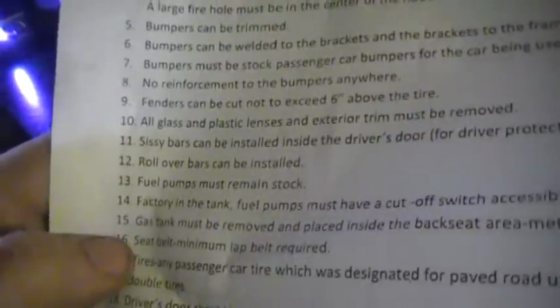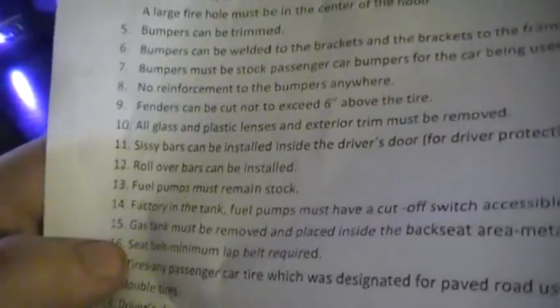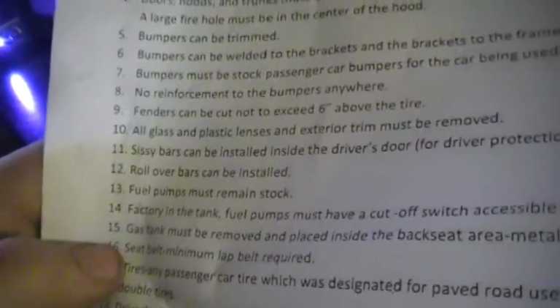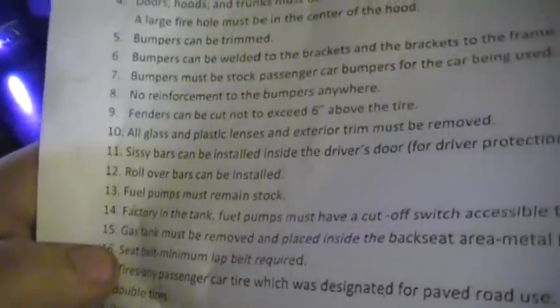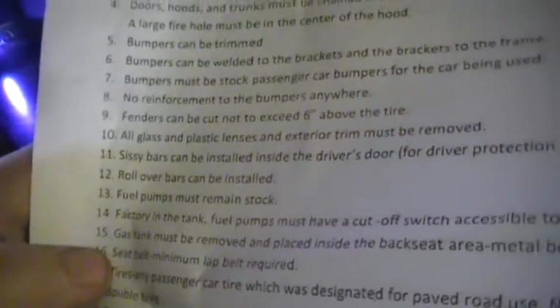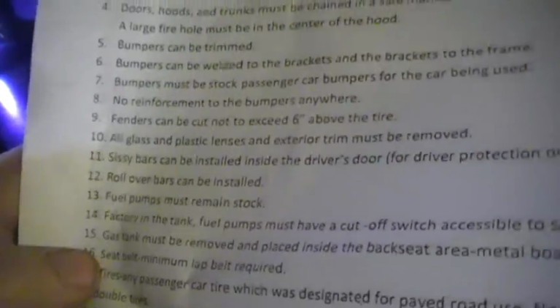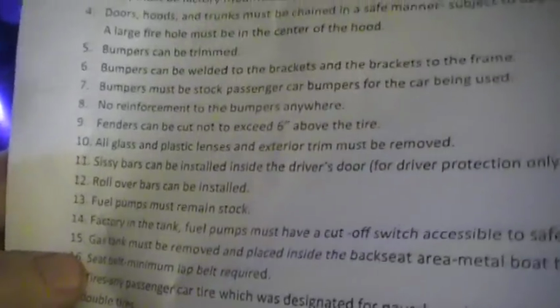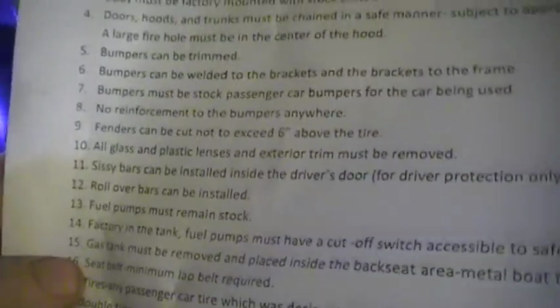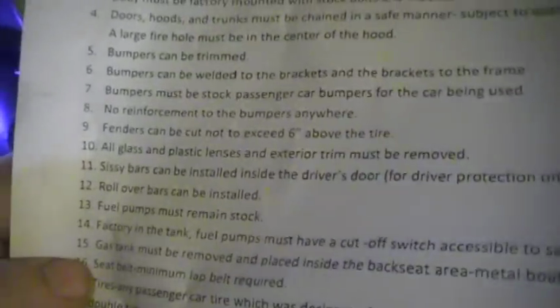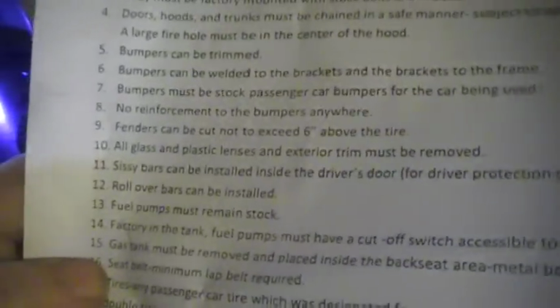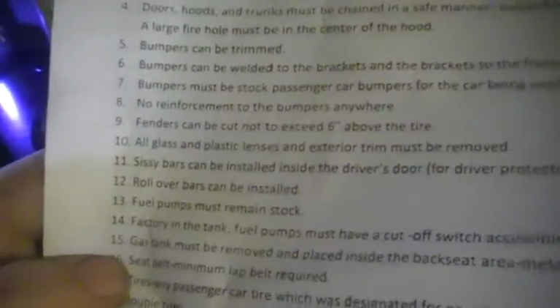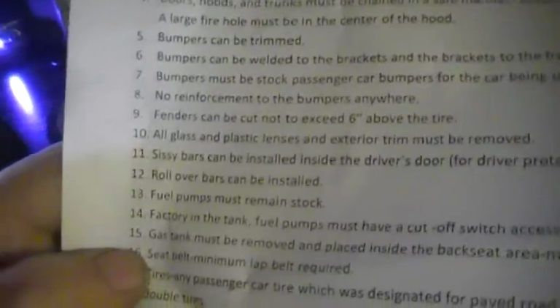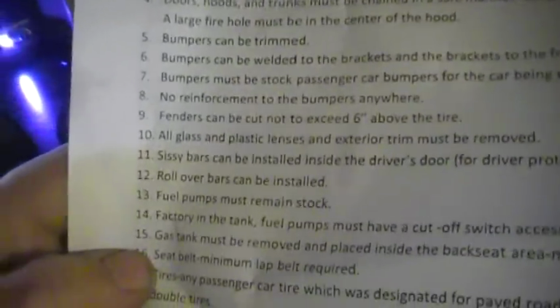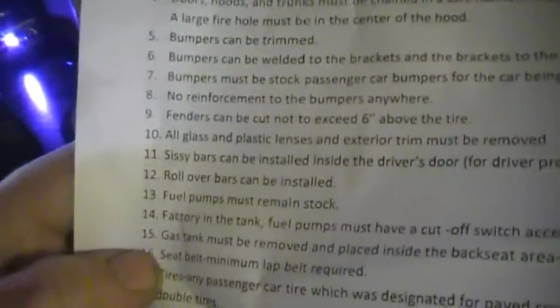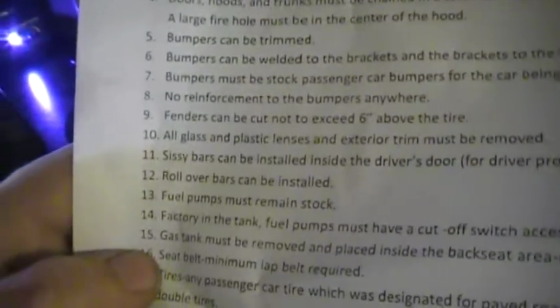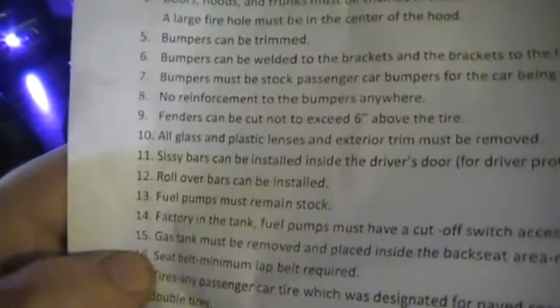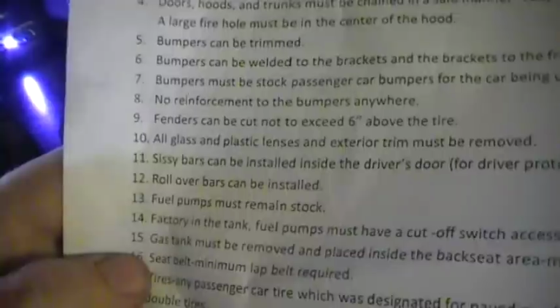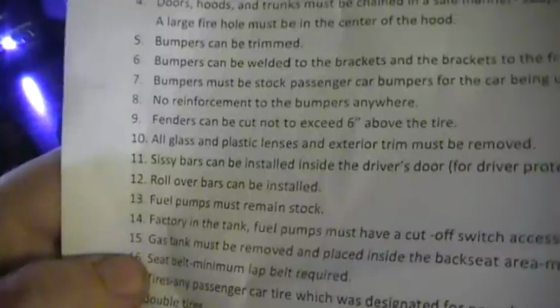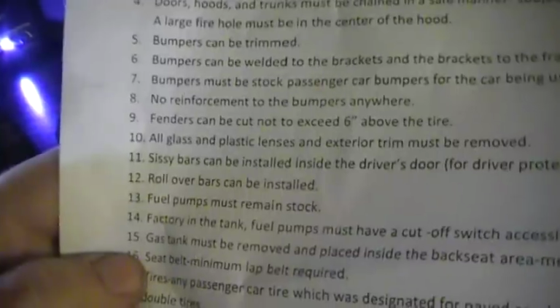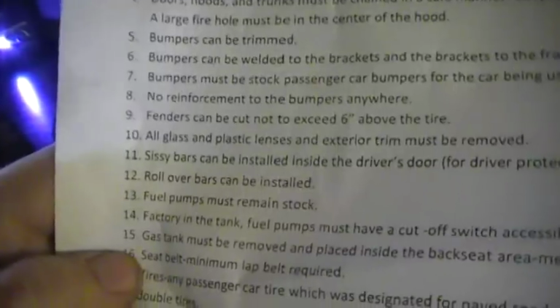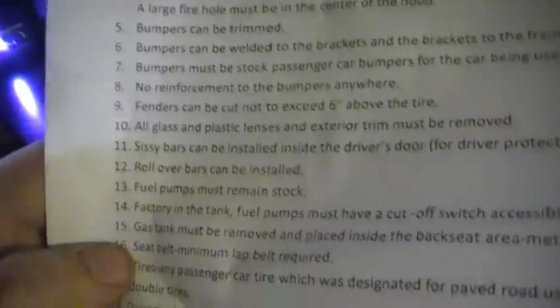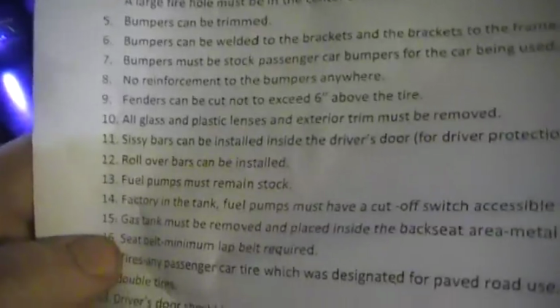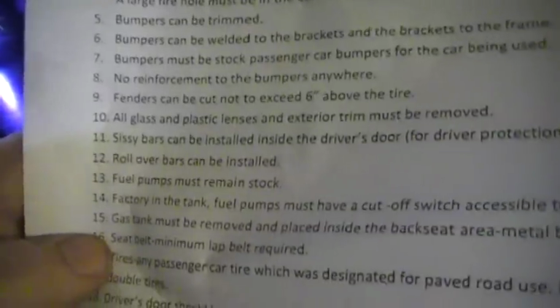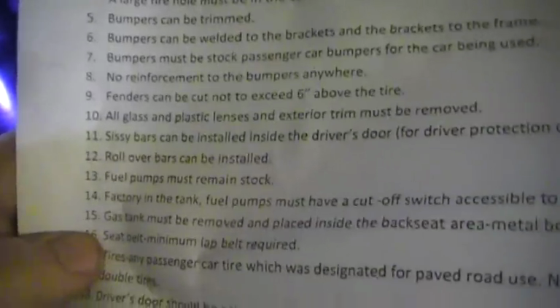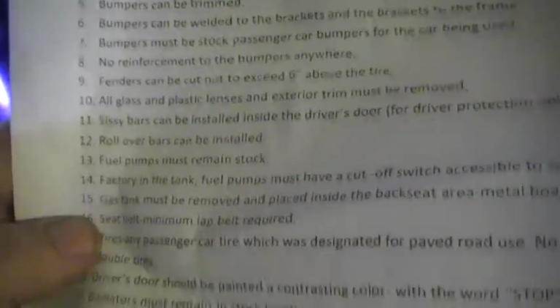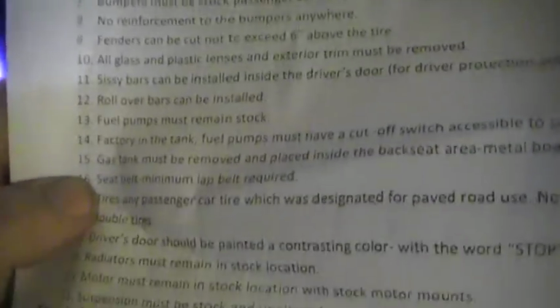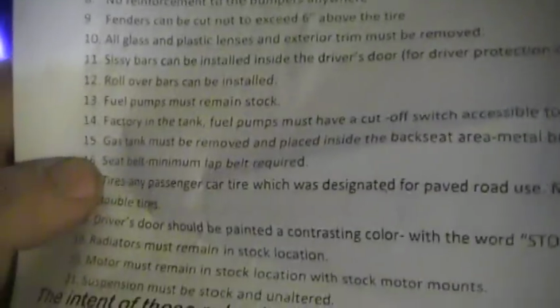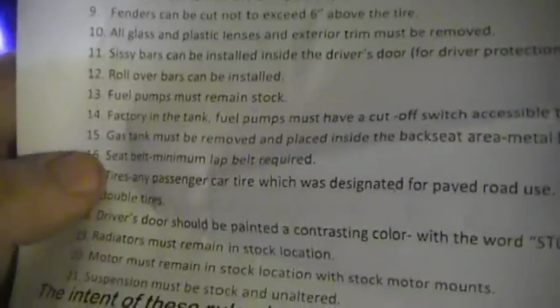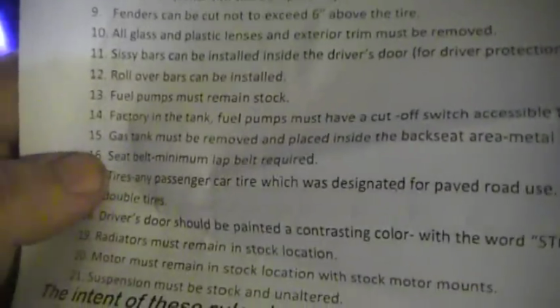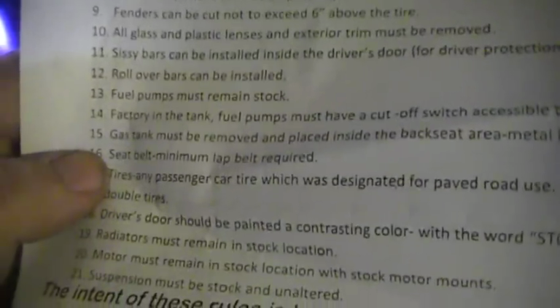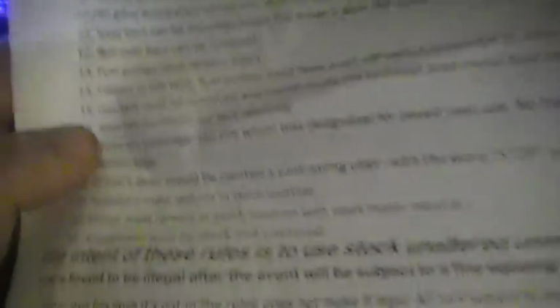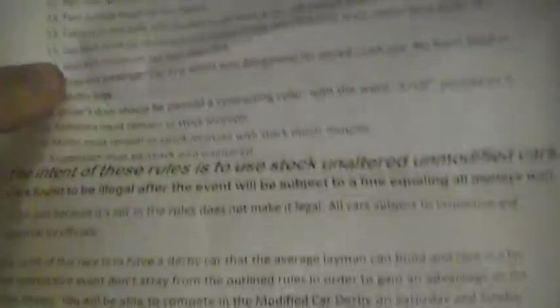No double stuffed tires. Tires must be passenger street tires. Everything is pretty much stock.